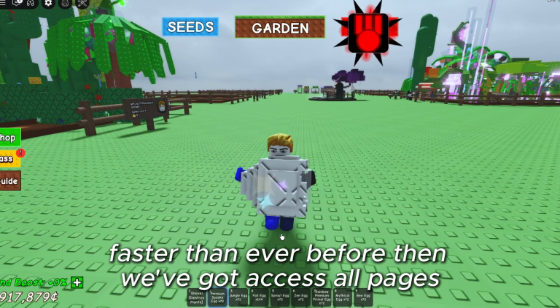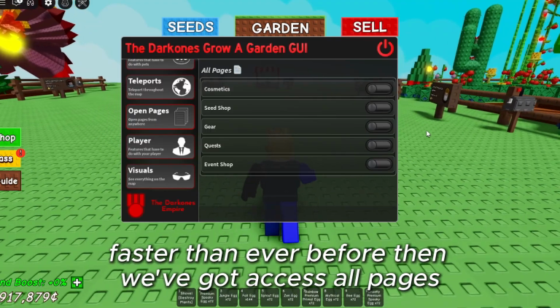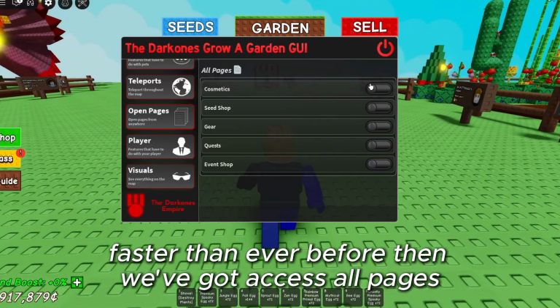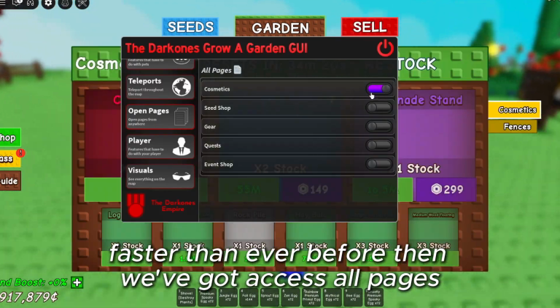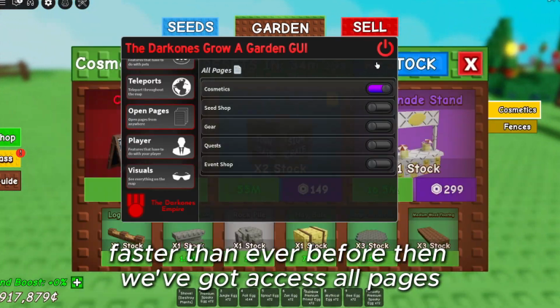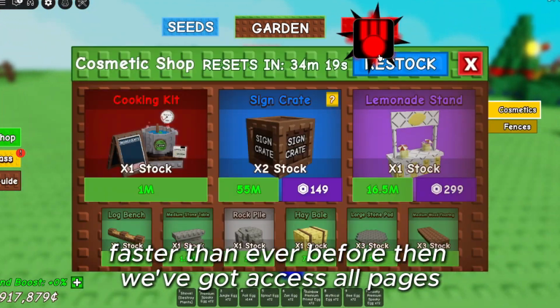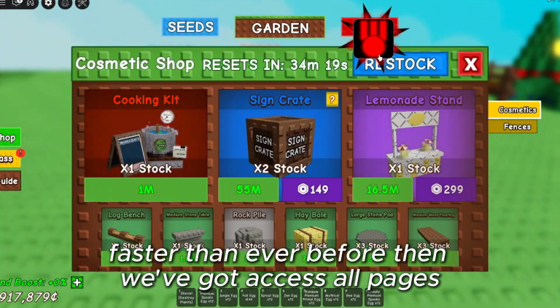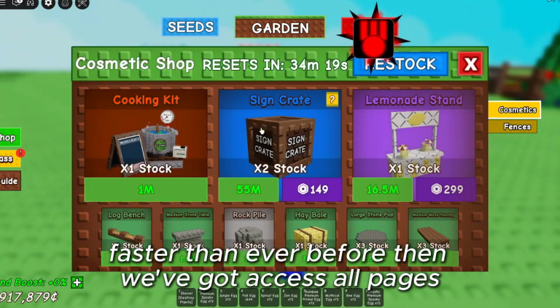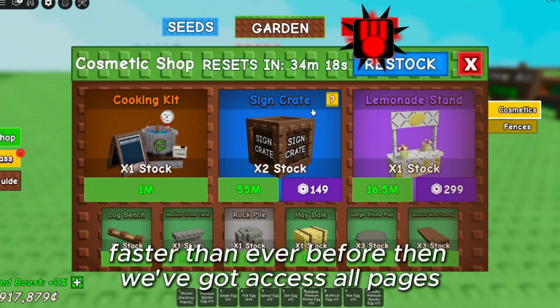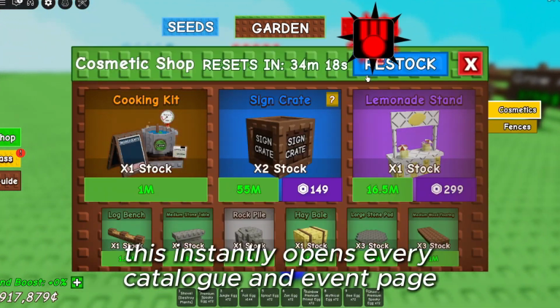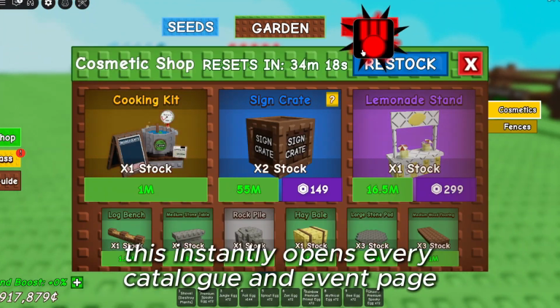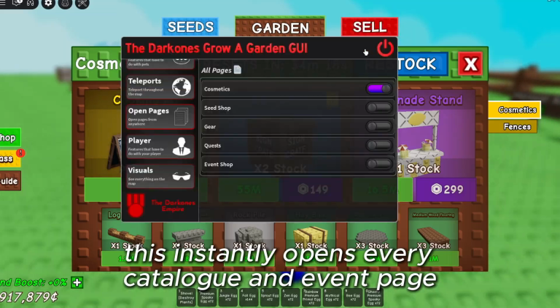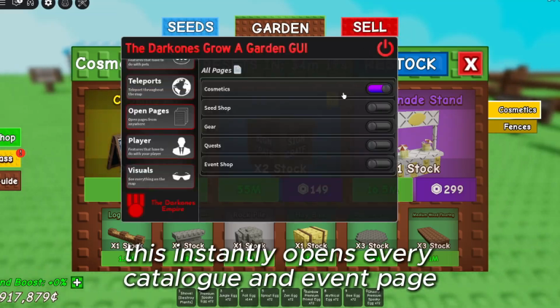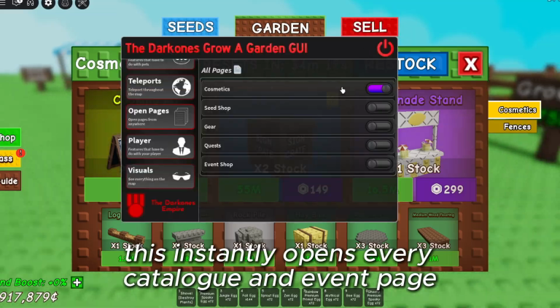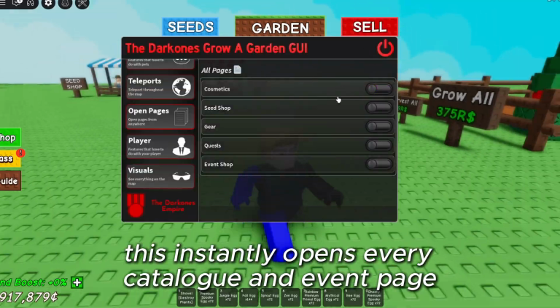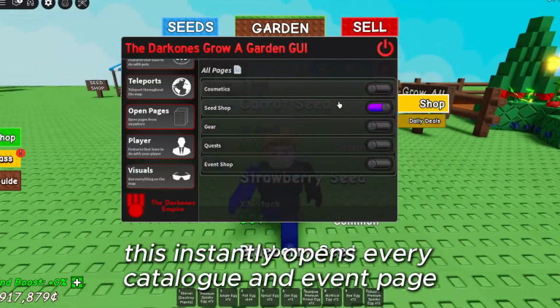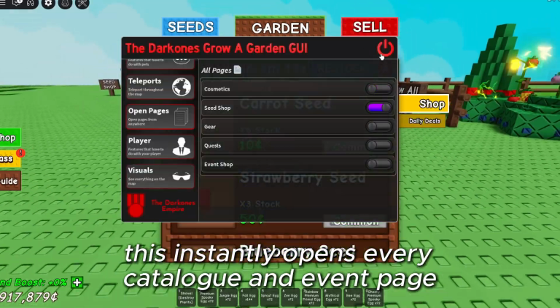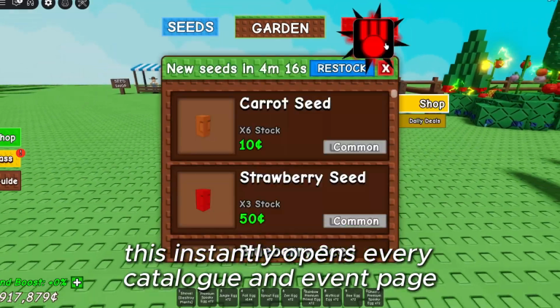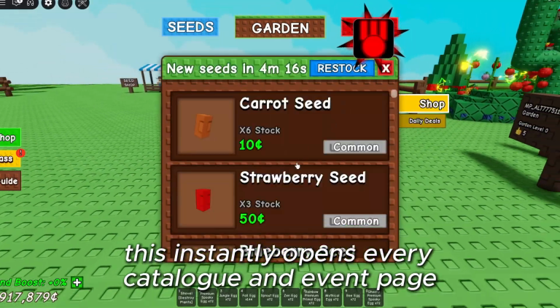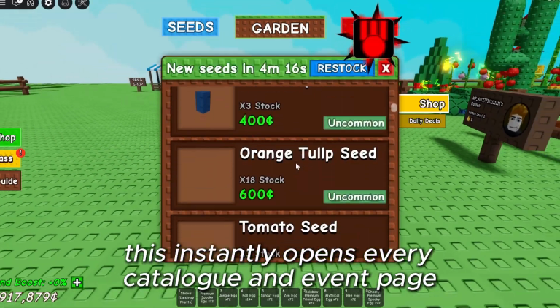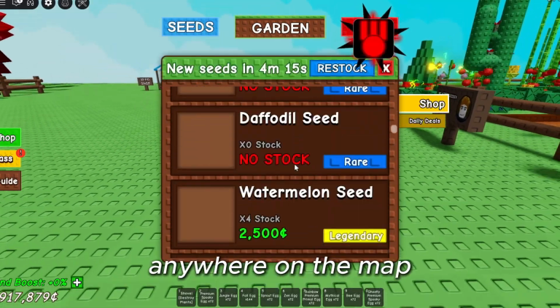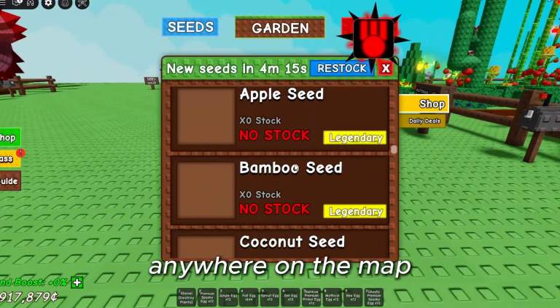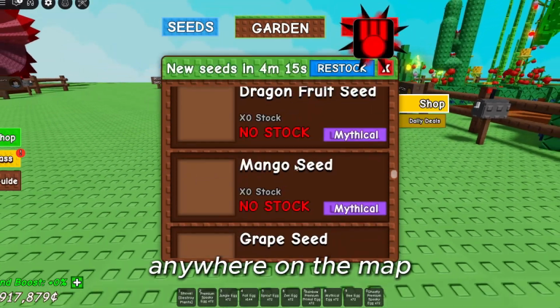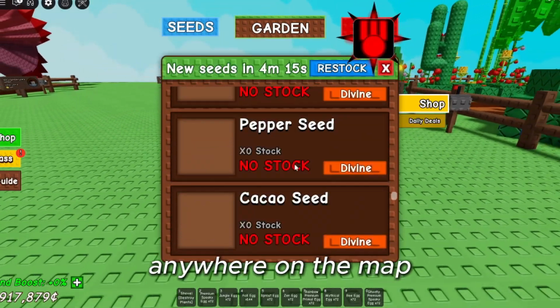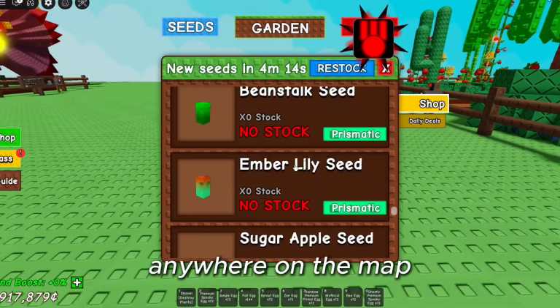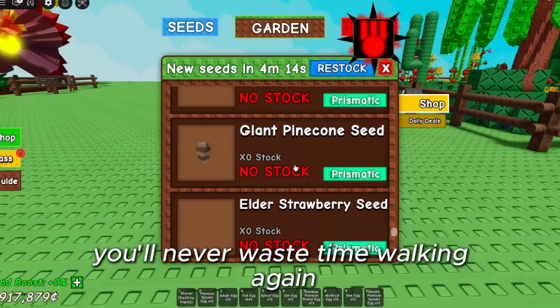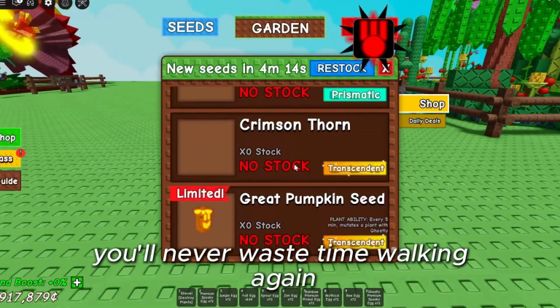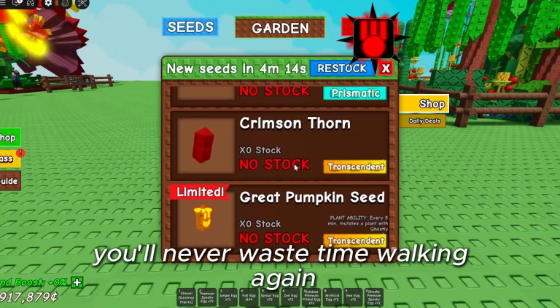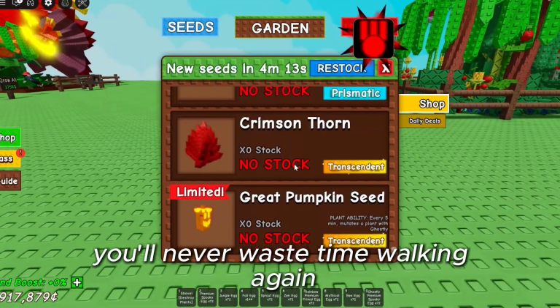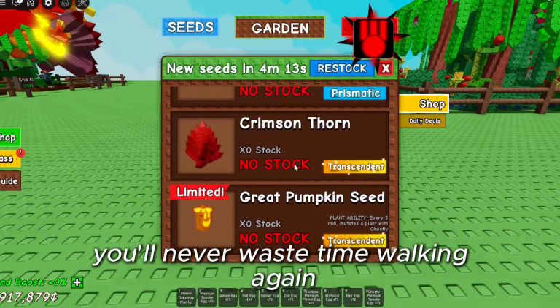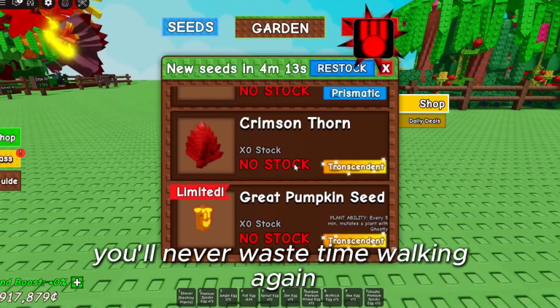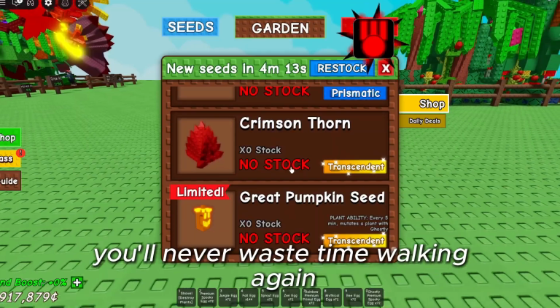Then we've got Access All Pages. This instantly opens every catalog and event page anywhere on the map. You'll never waste time walking again.